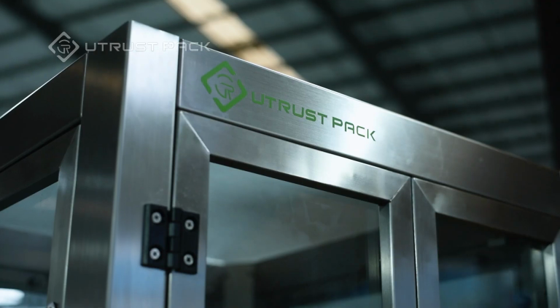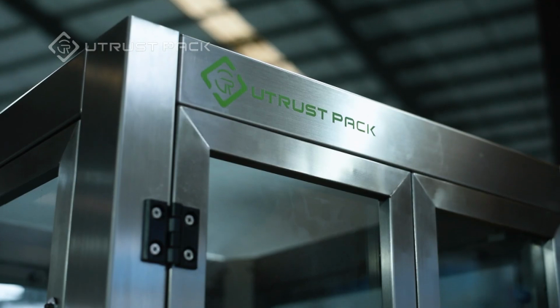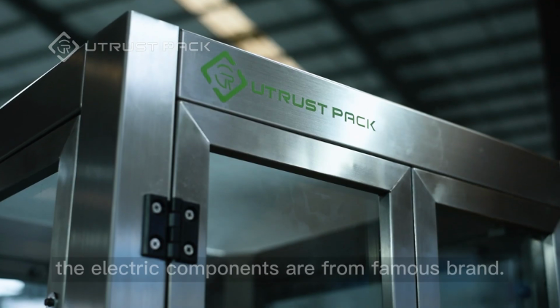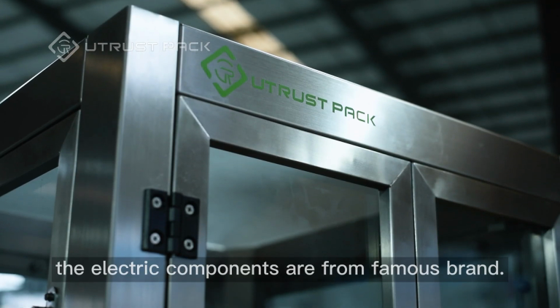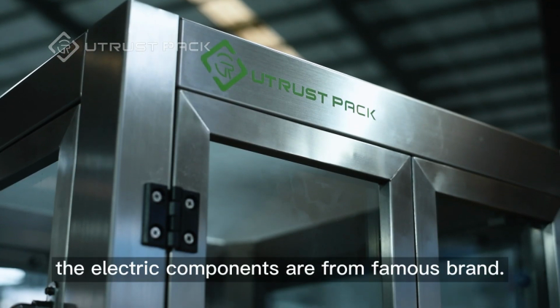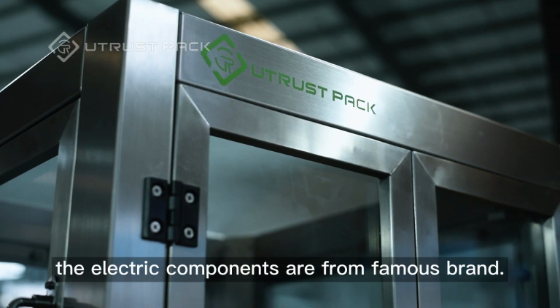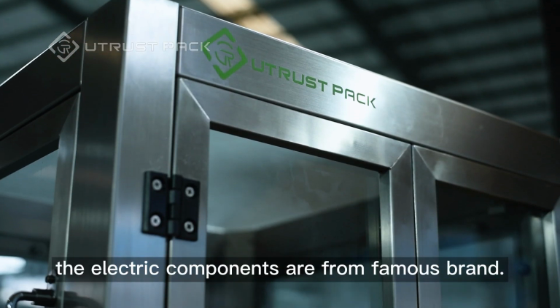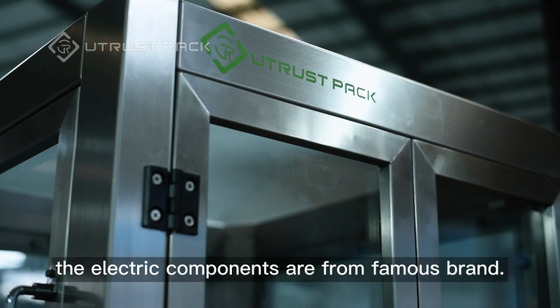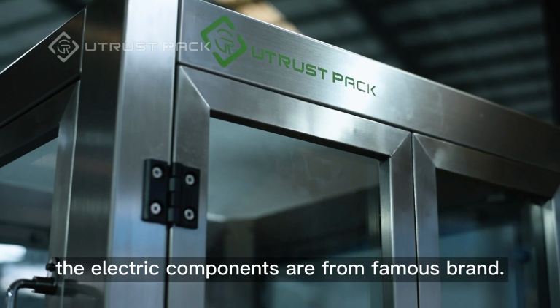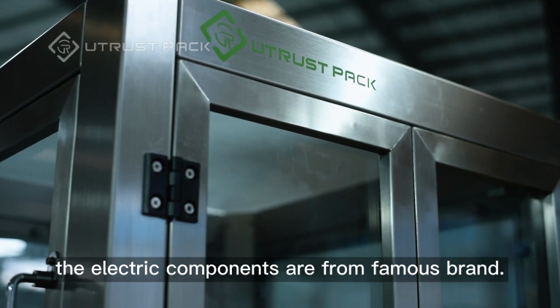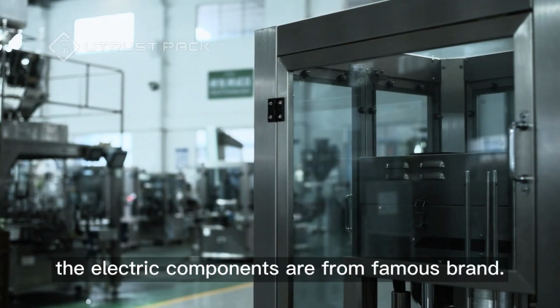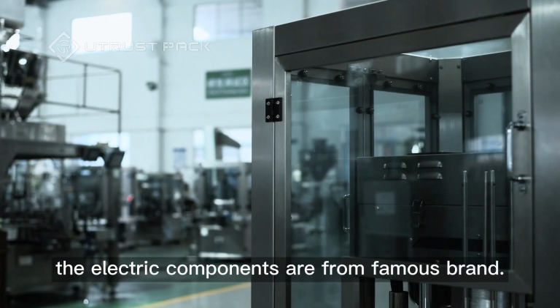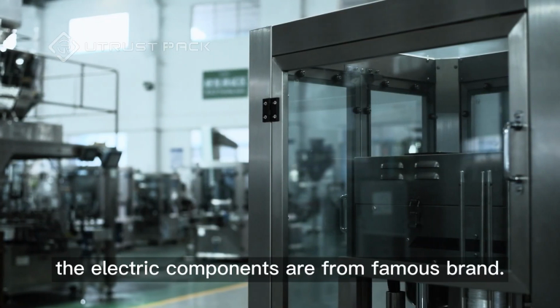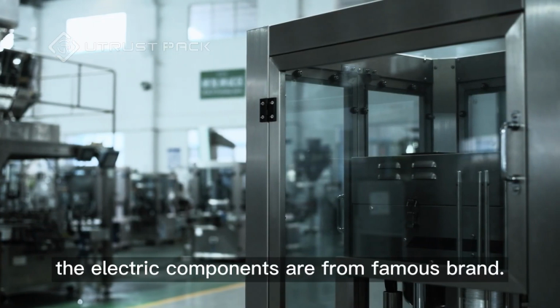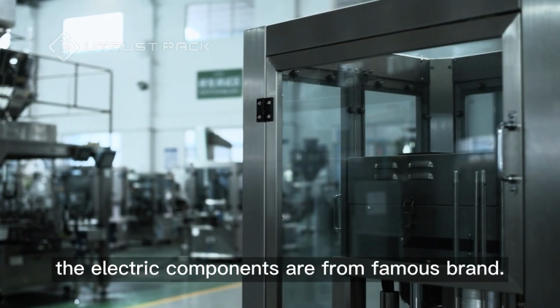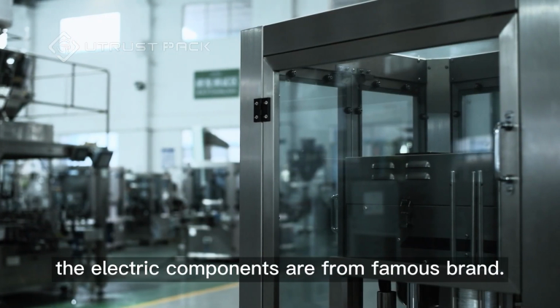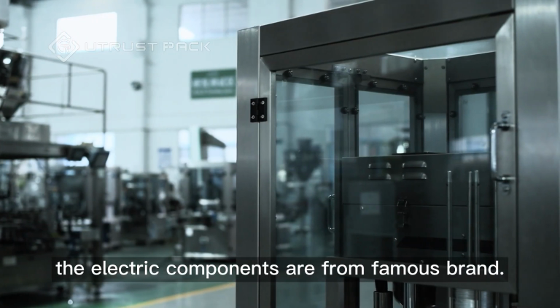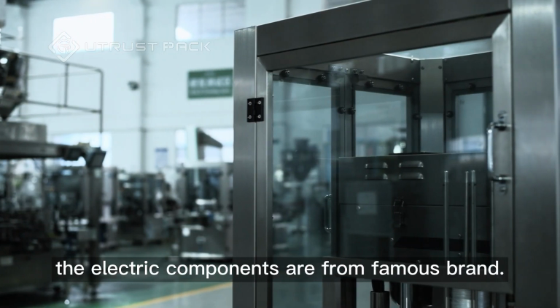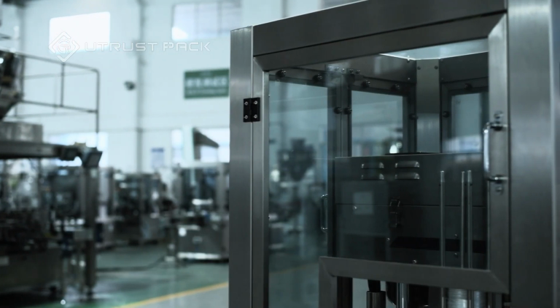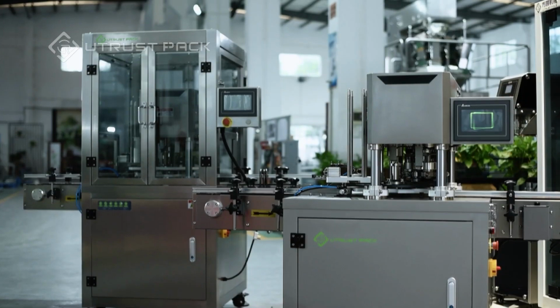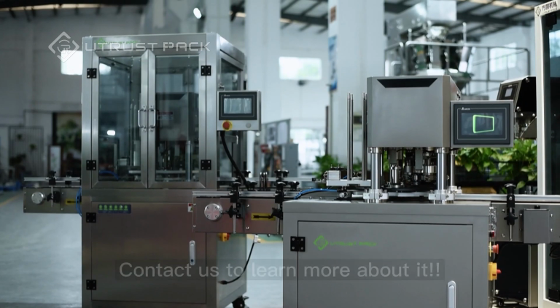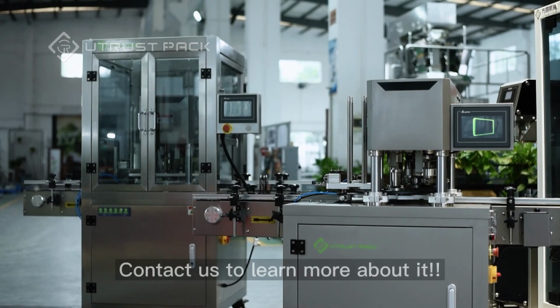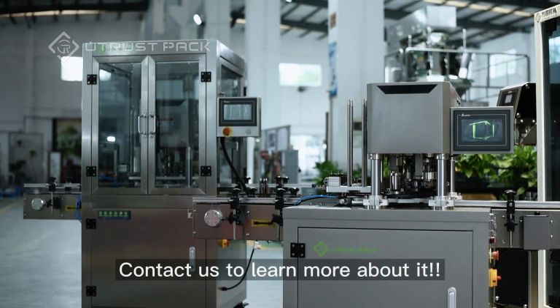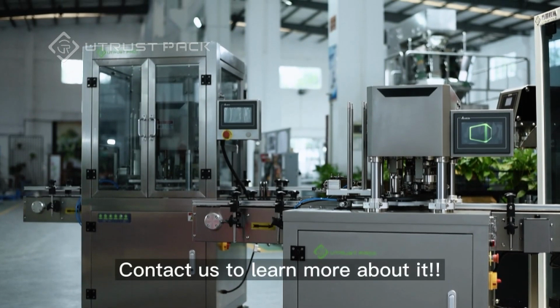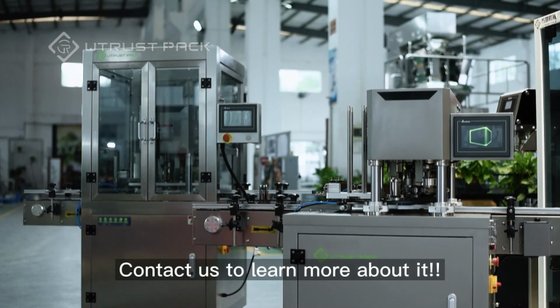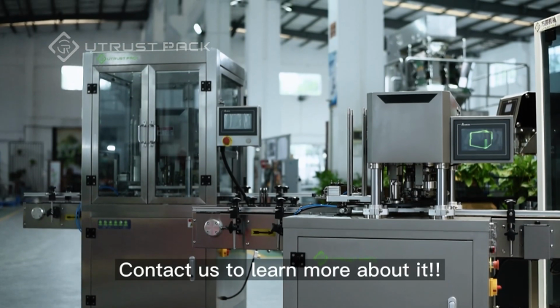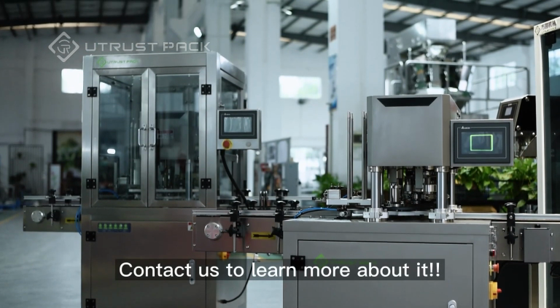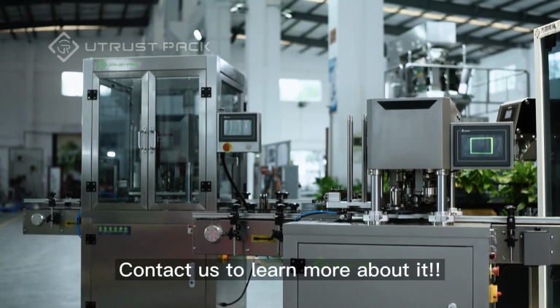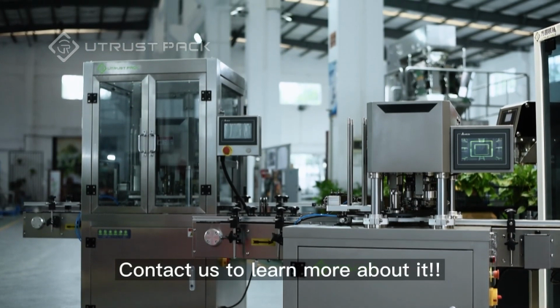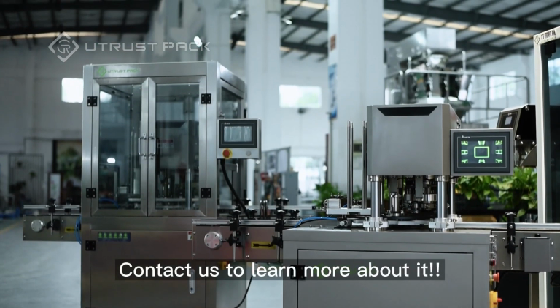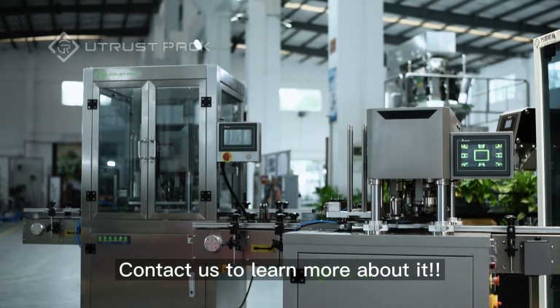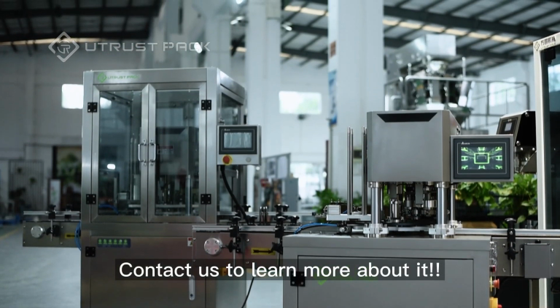The electric components are from a famous brand. Contact us to learn more about it.